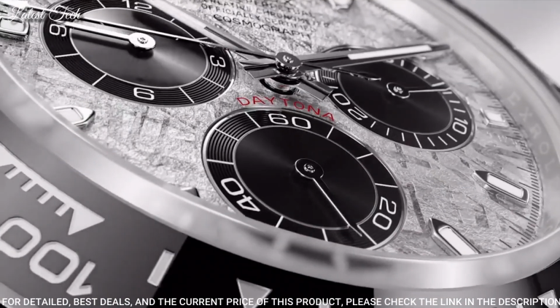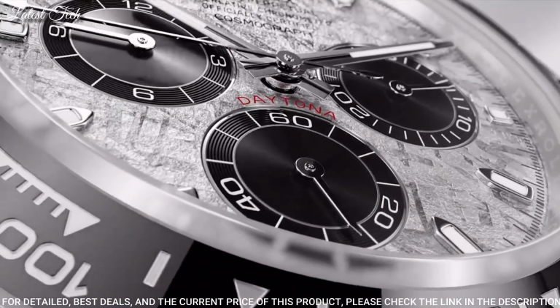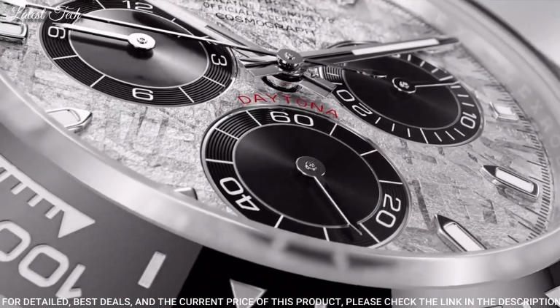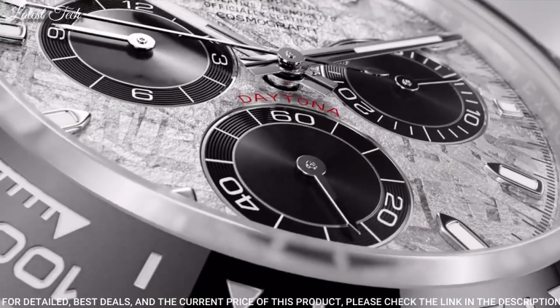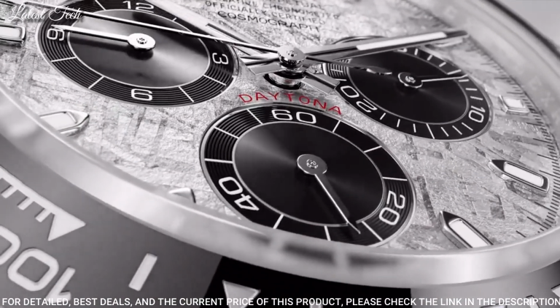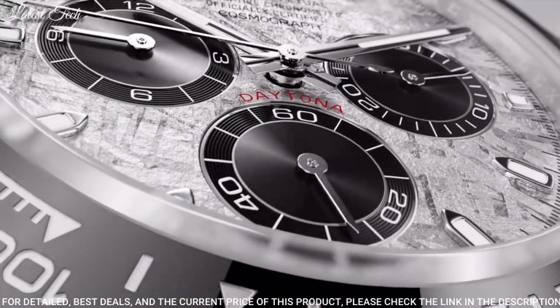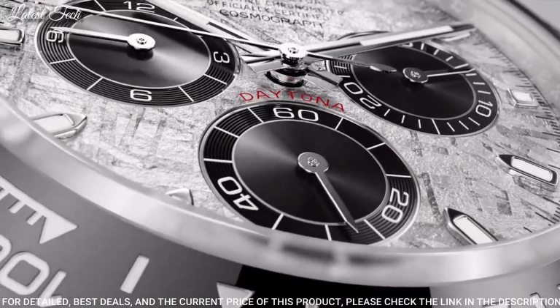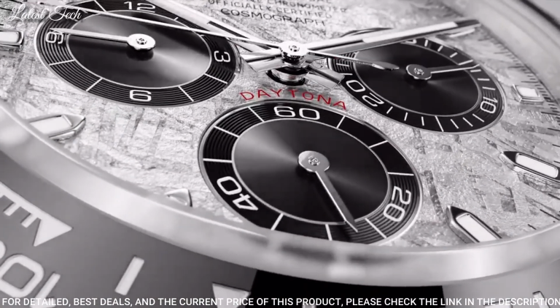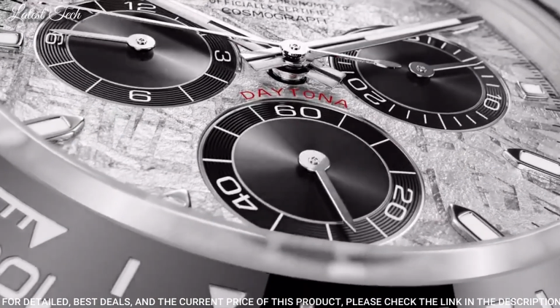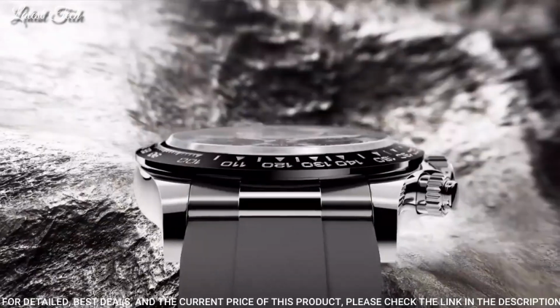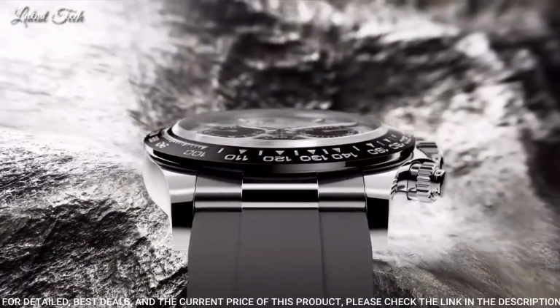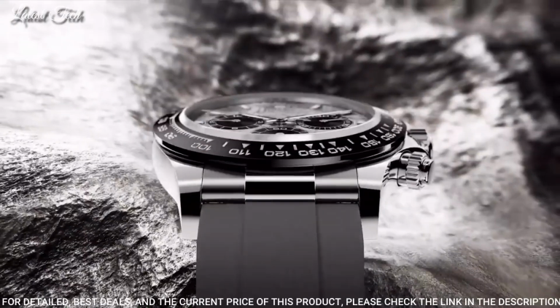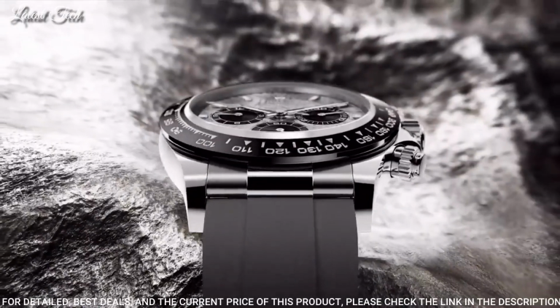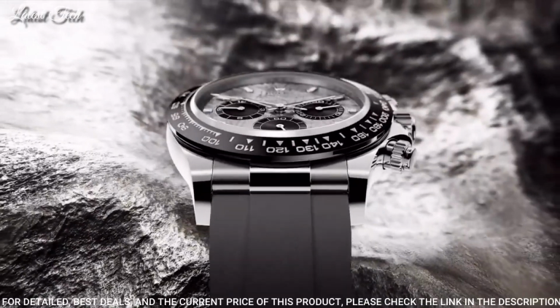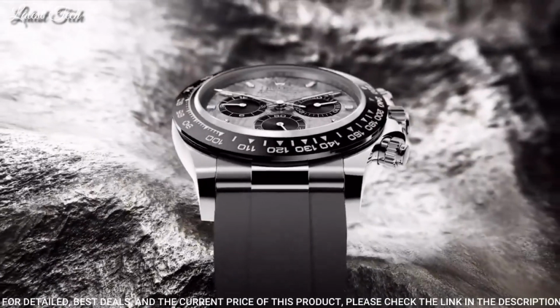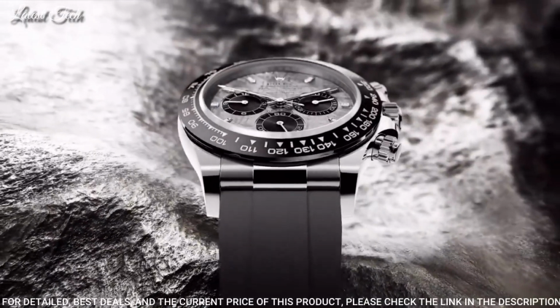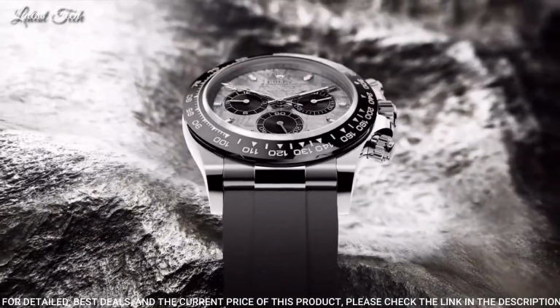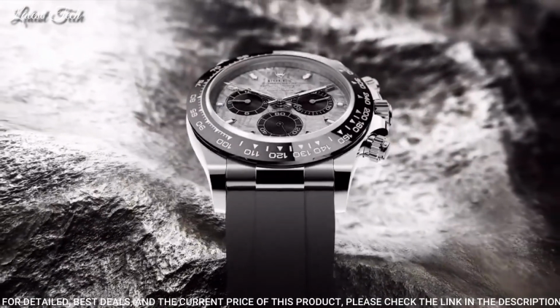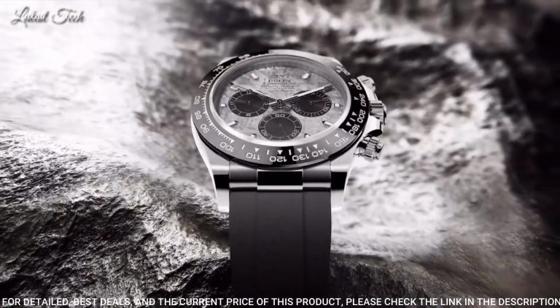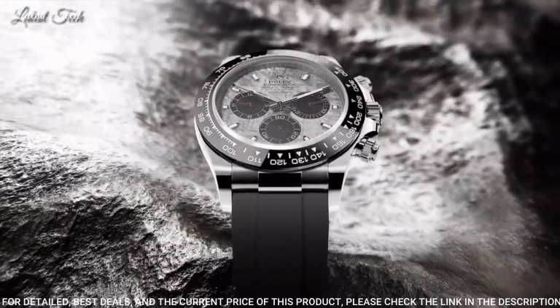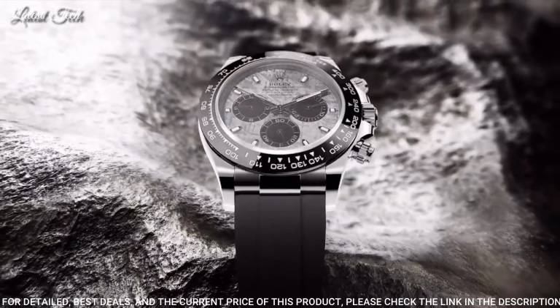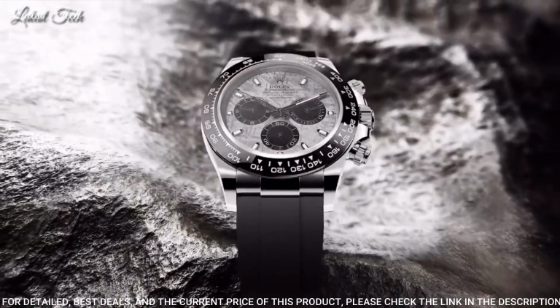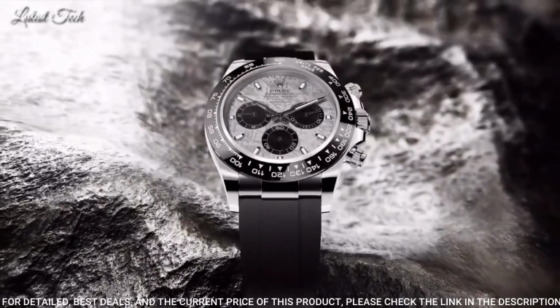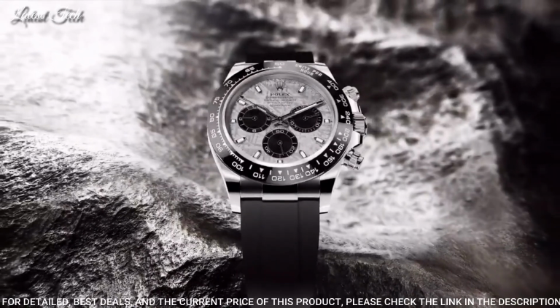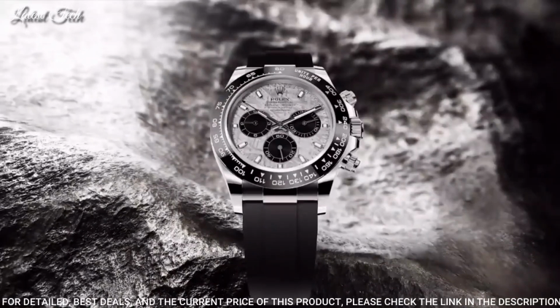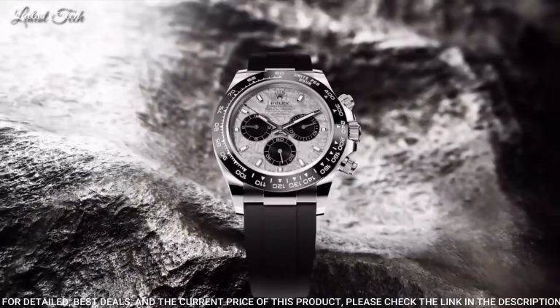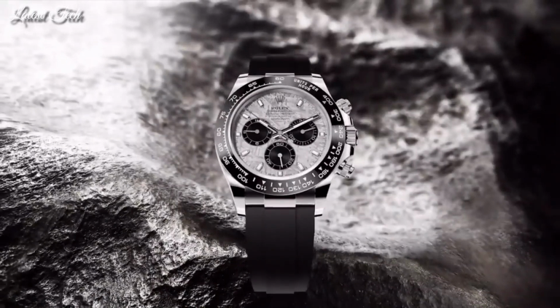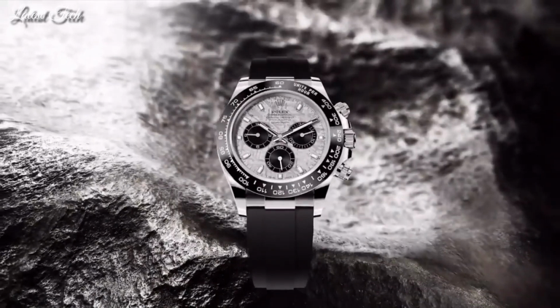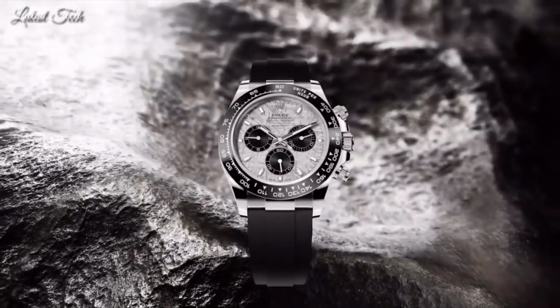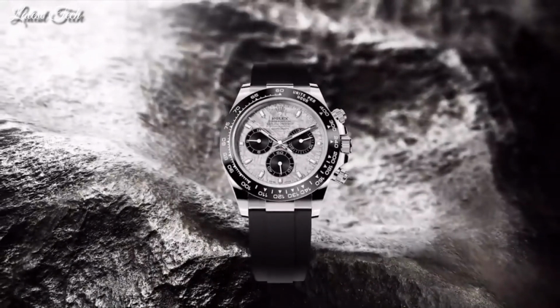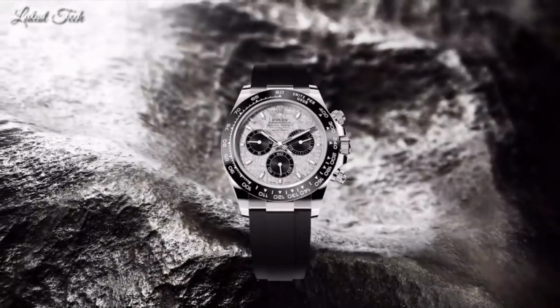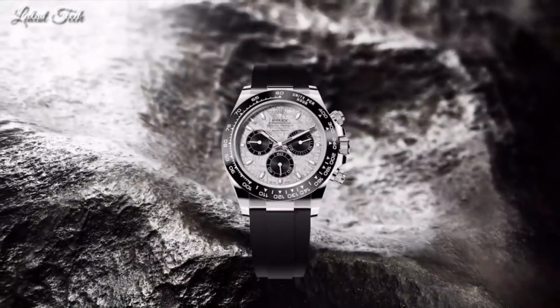Functions: chronograph, tachymeter, hour, minute, second. Swiss made.